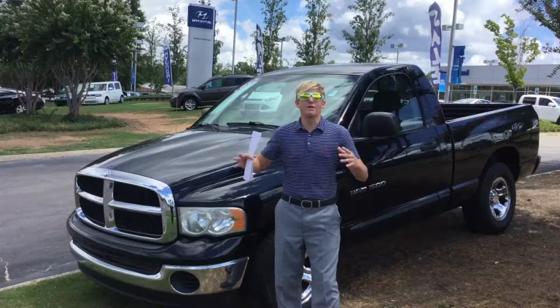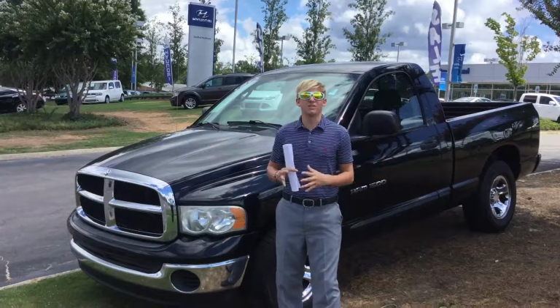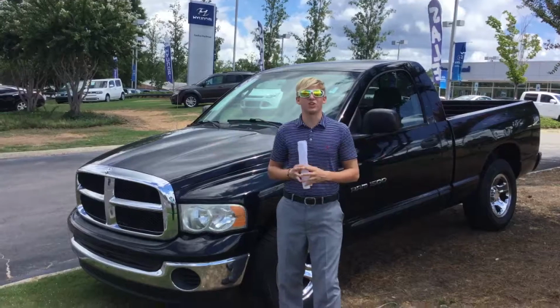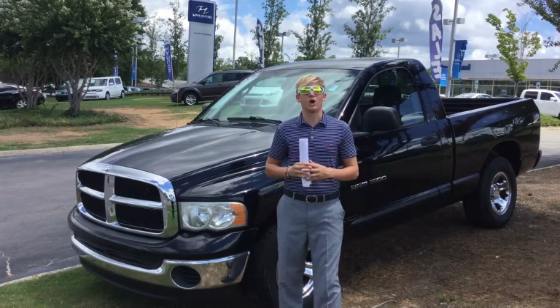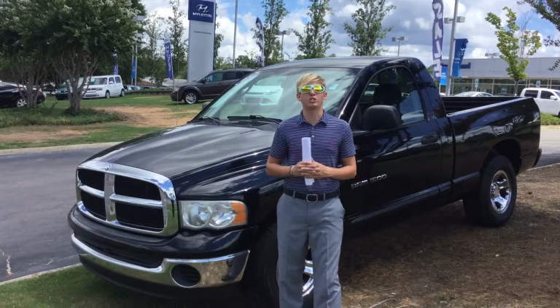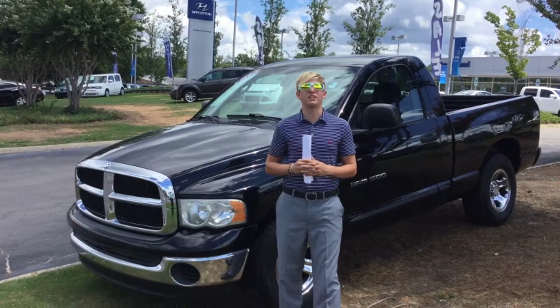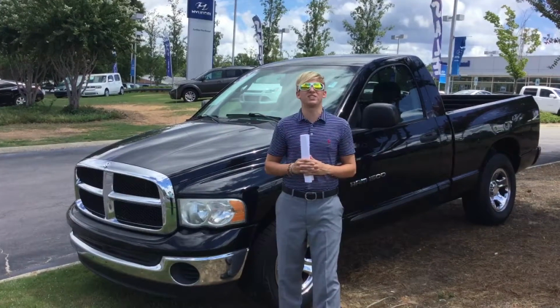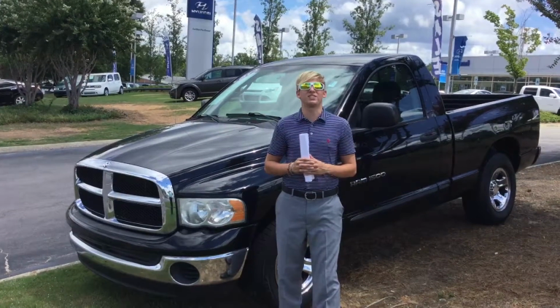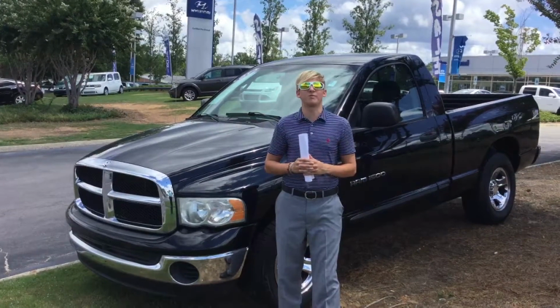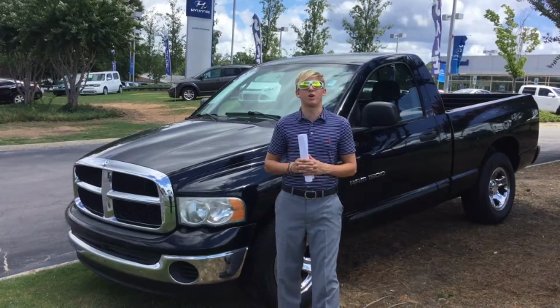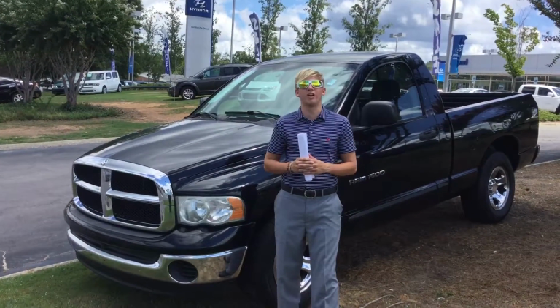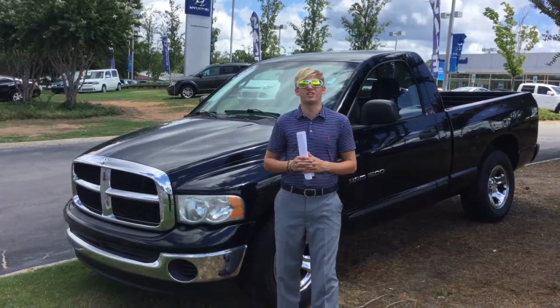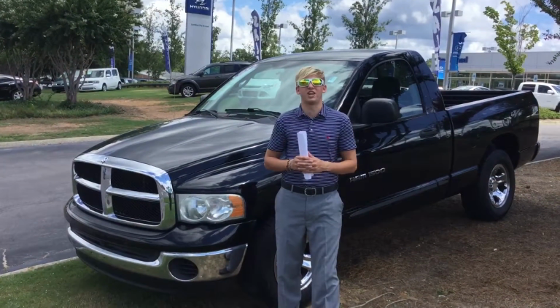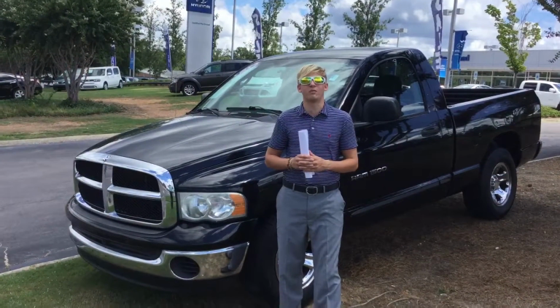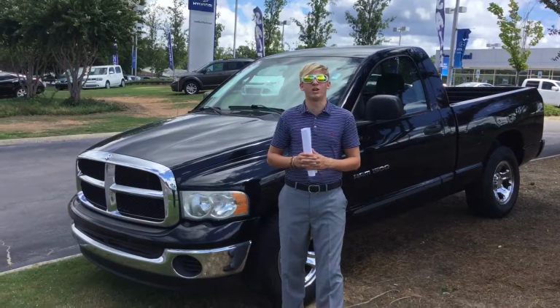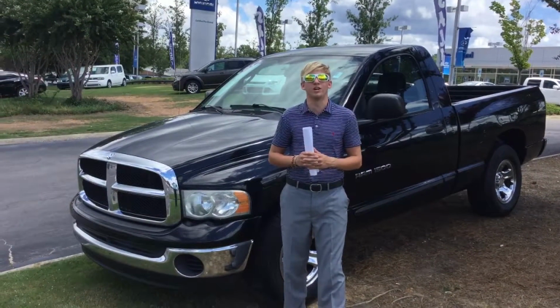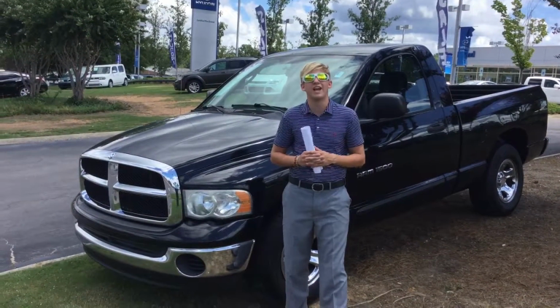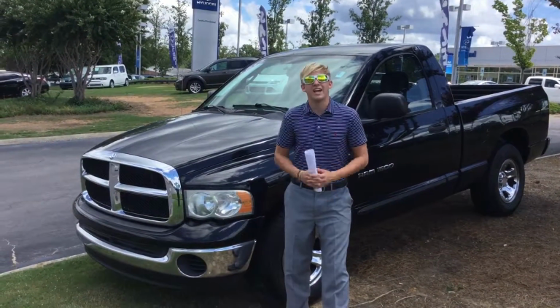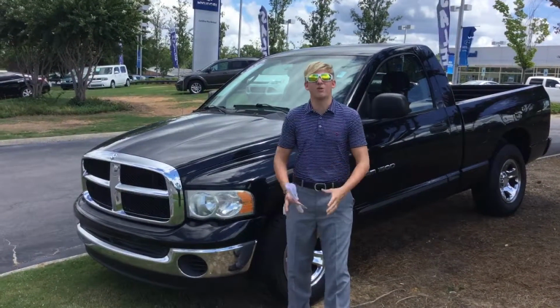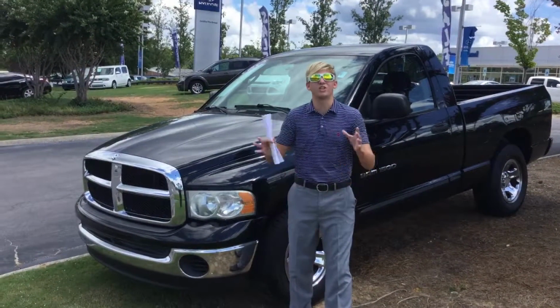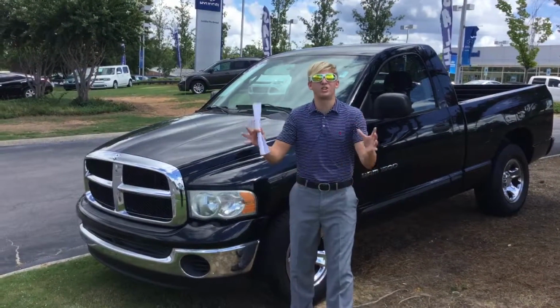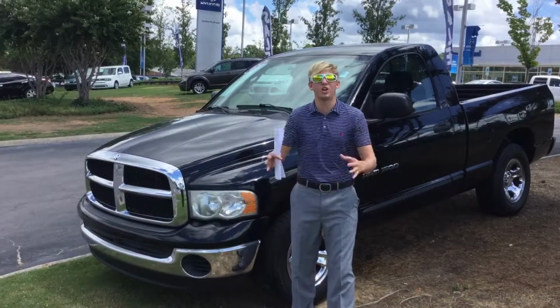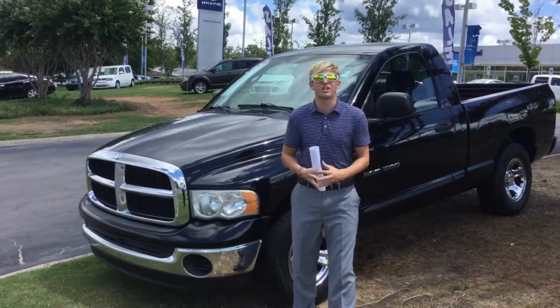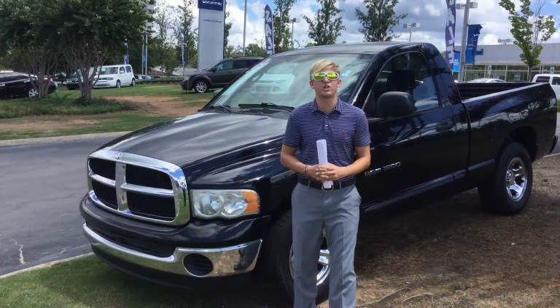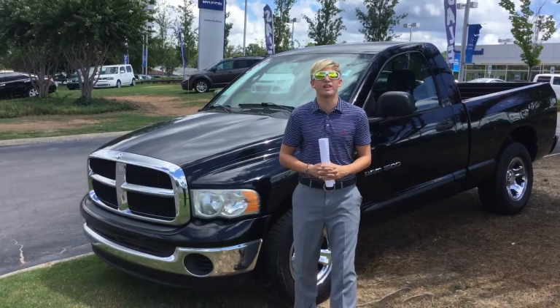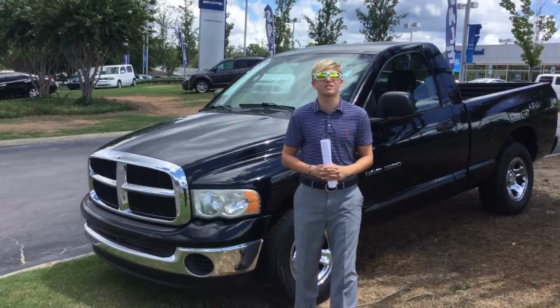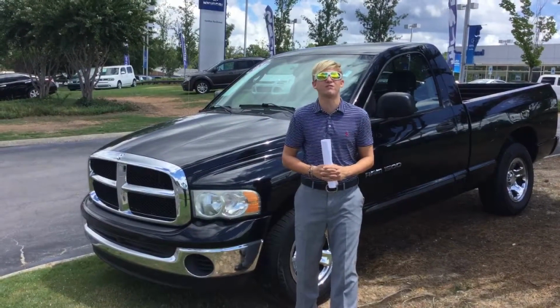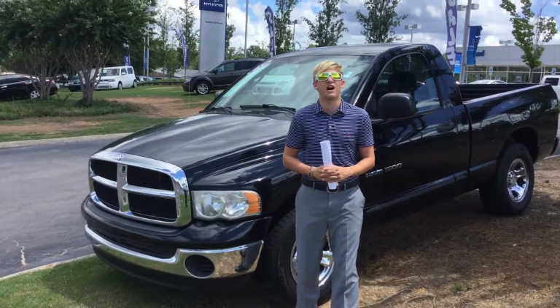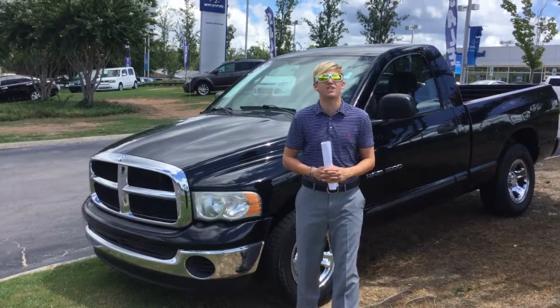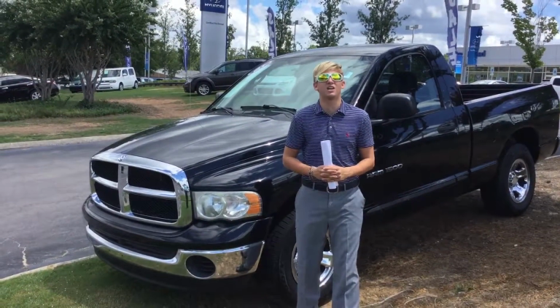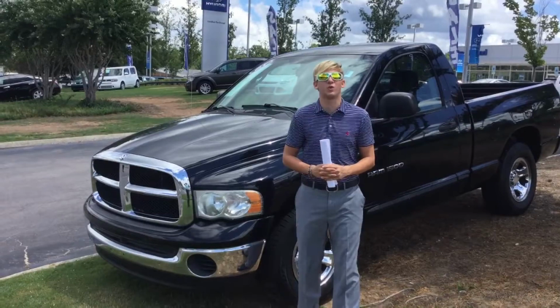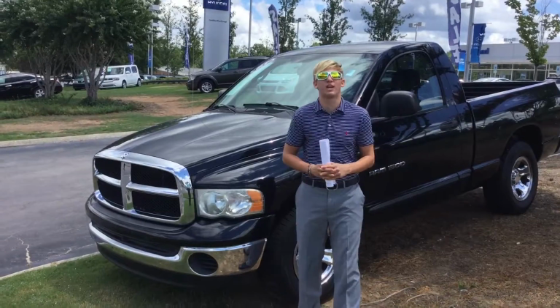Hey Mr. Goldsby, this is Sam McCoy here at Tamron Hyundai and I wanted to show you that 2005 Dodge Ram.